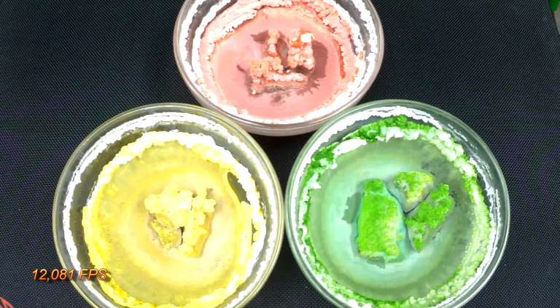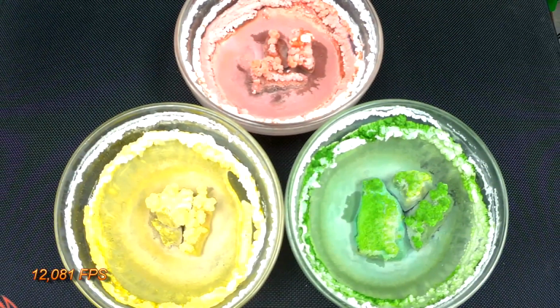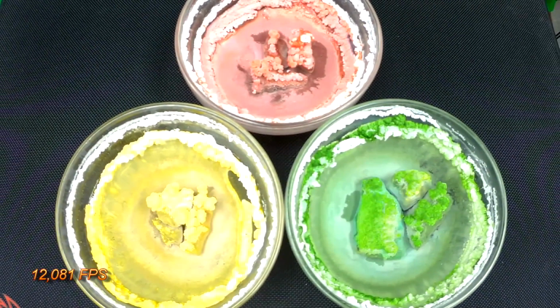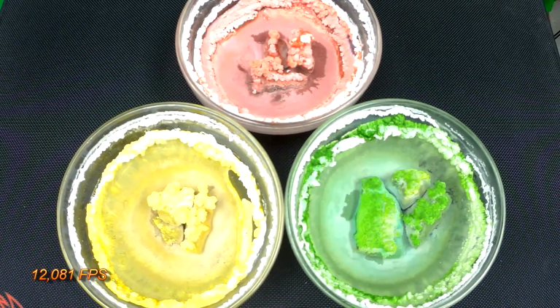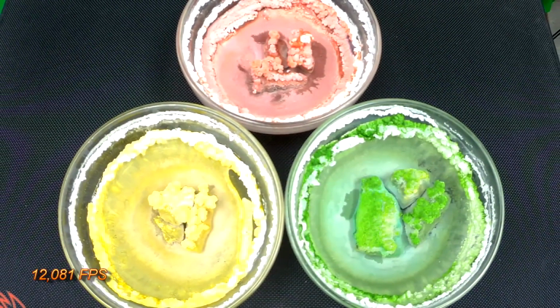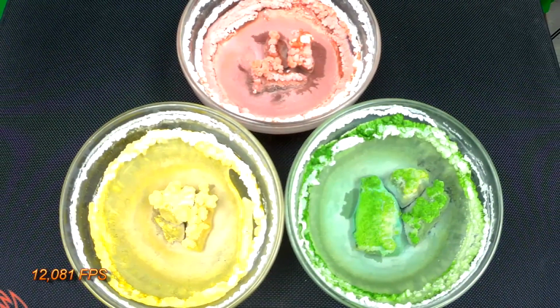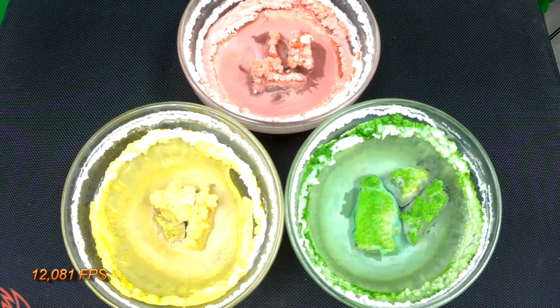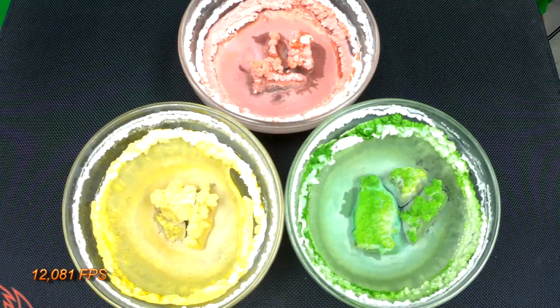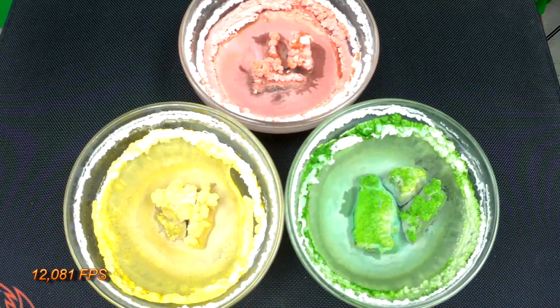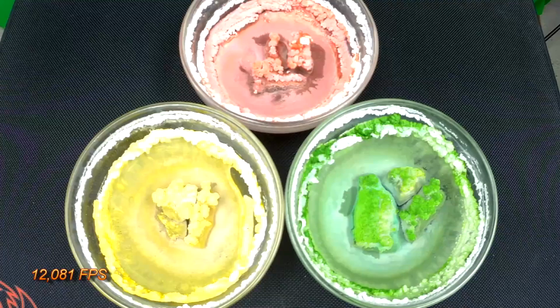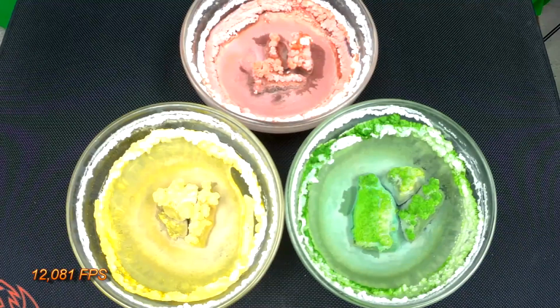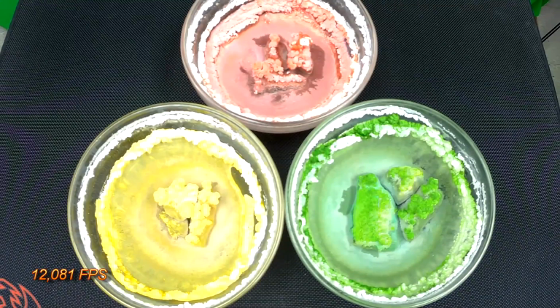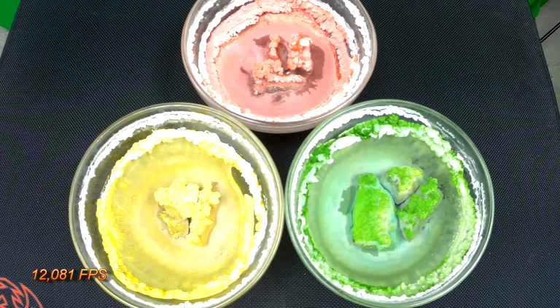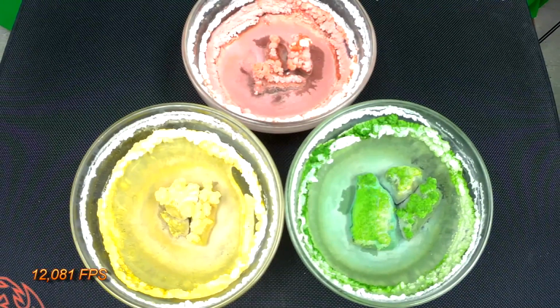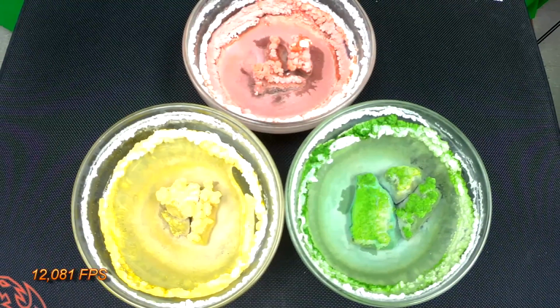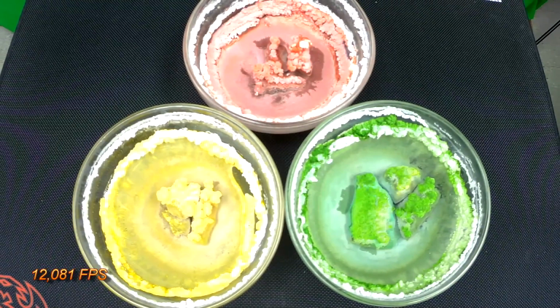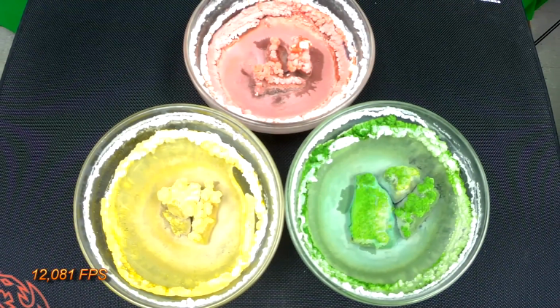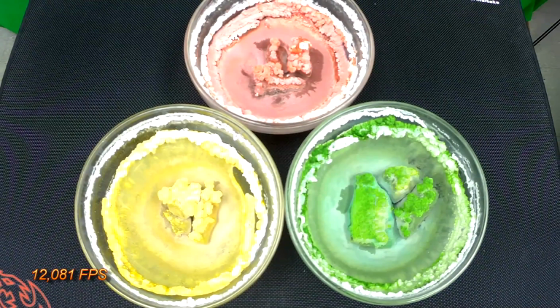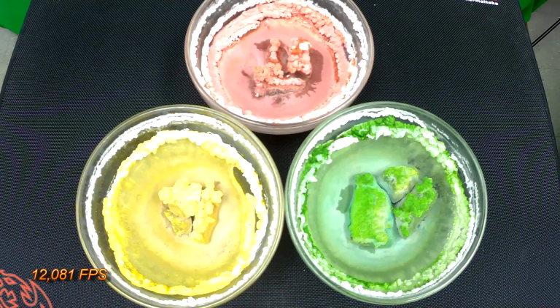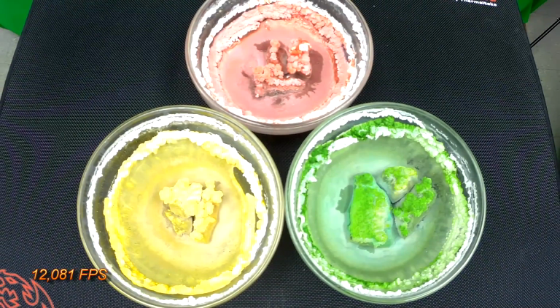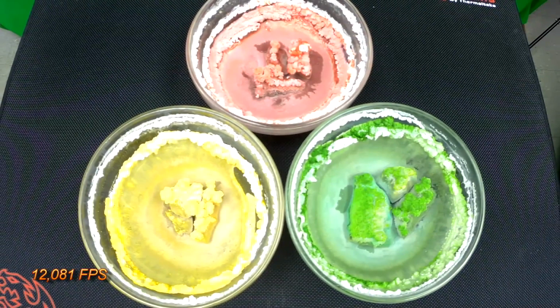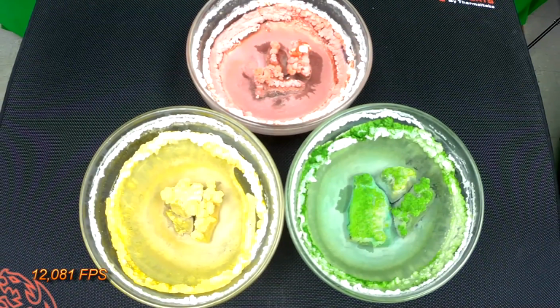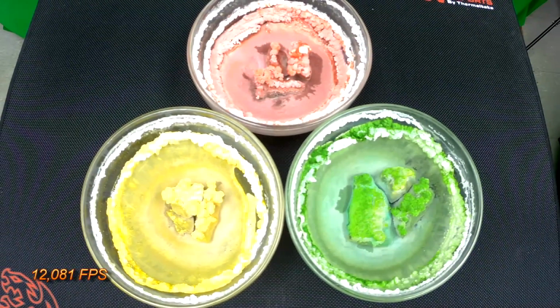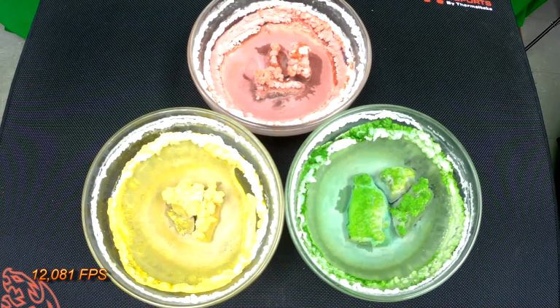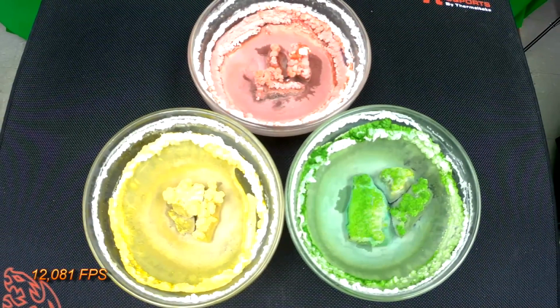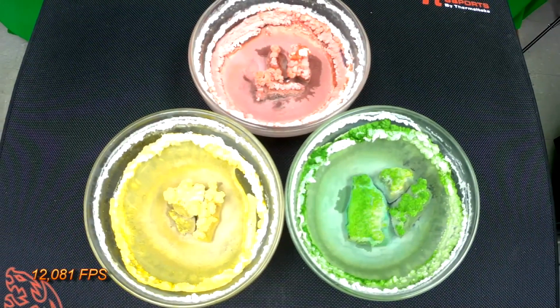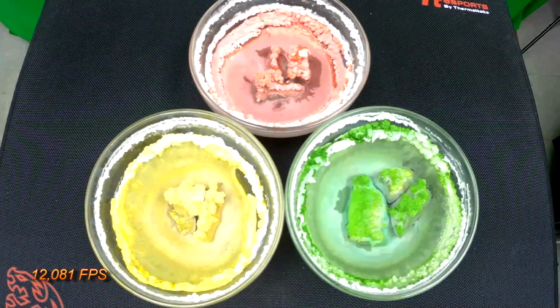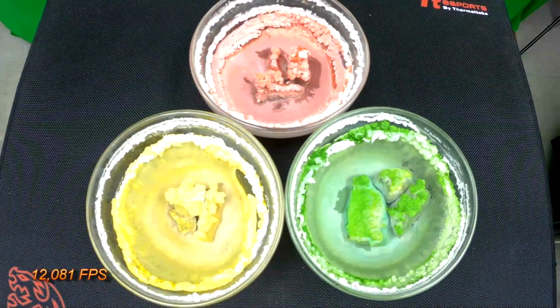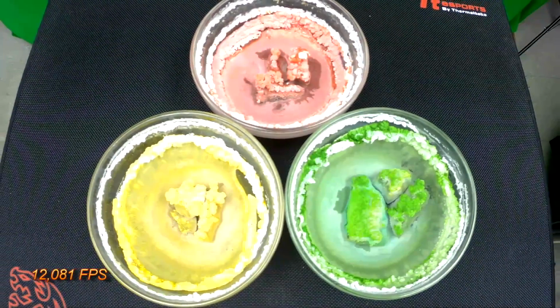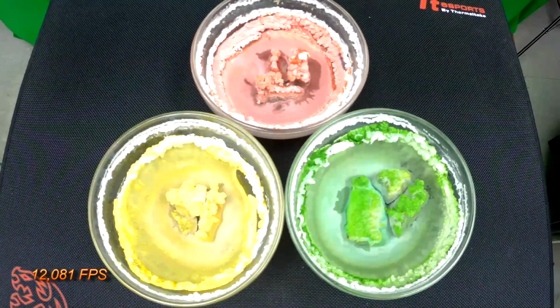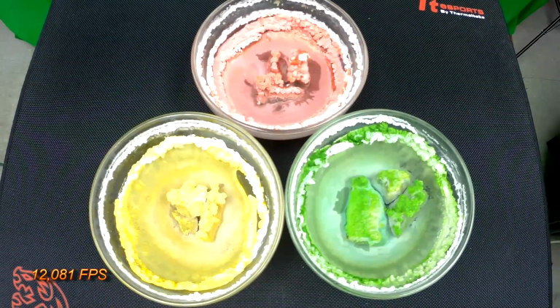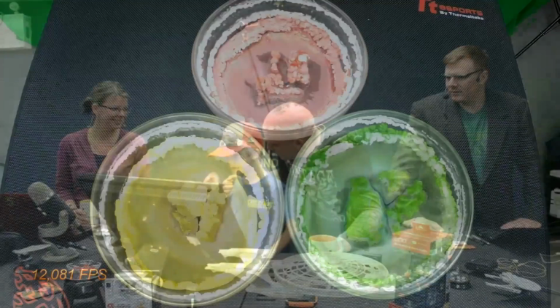What do you think, Zach? Isn't that cool? Yeah. So that's your hyperlapse video.